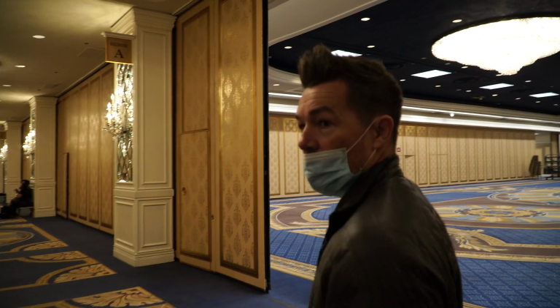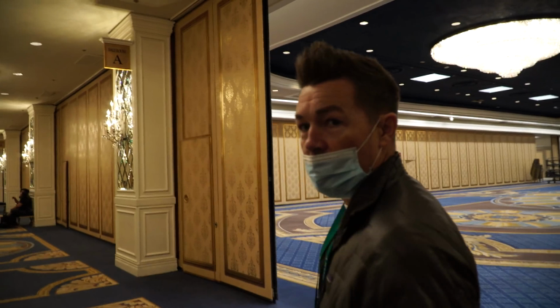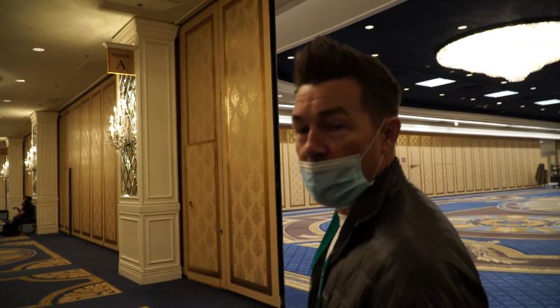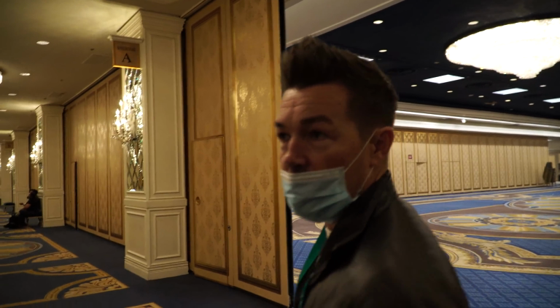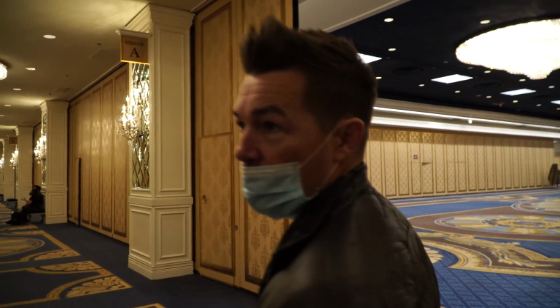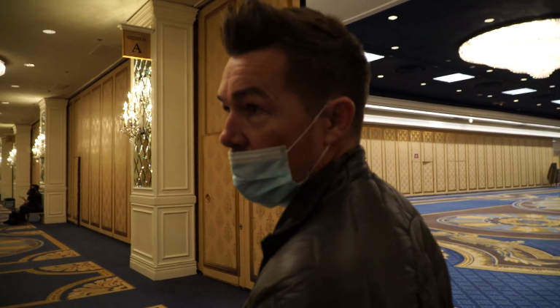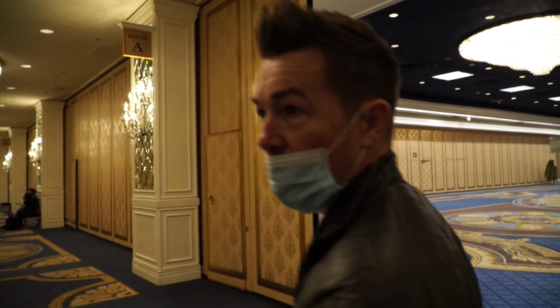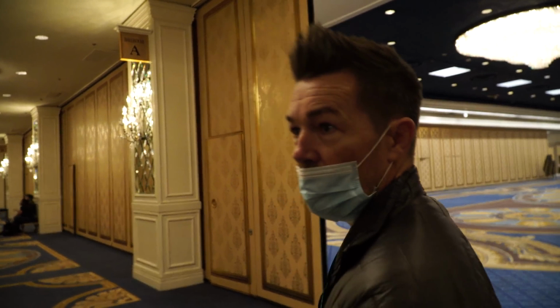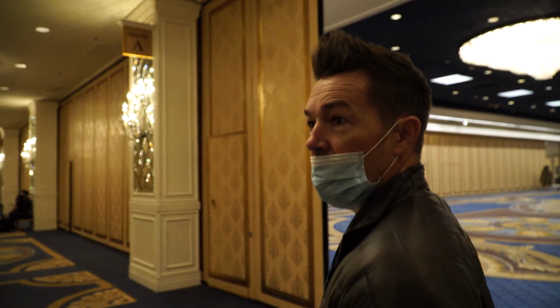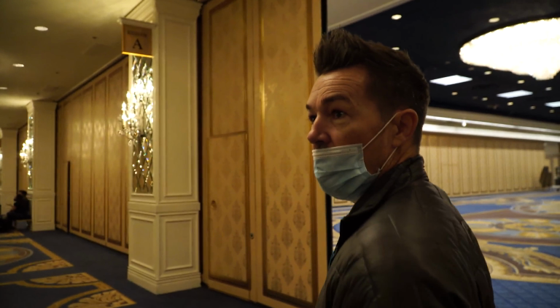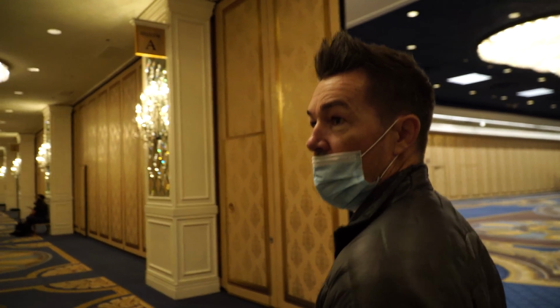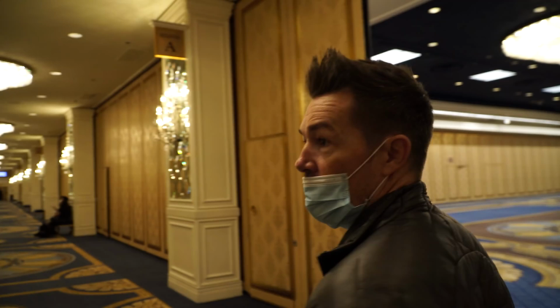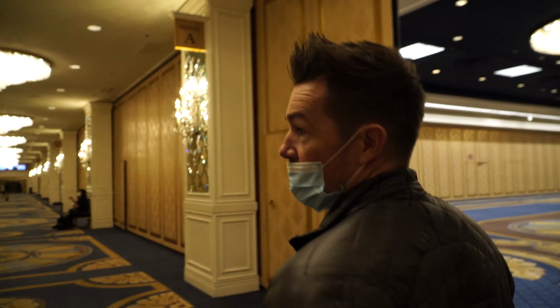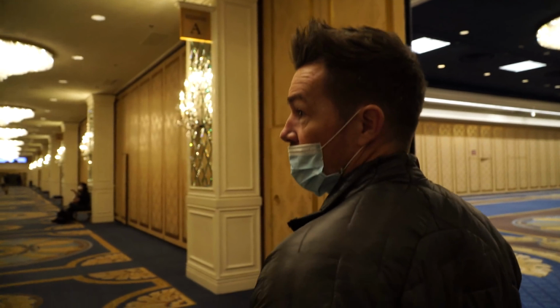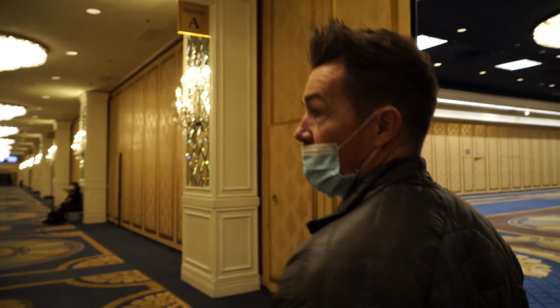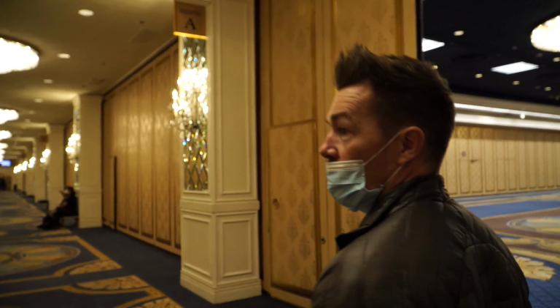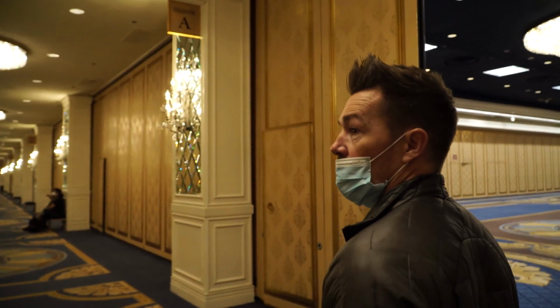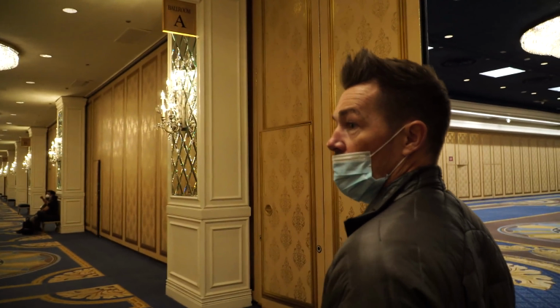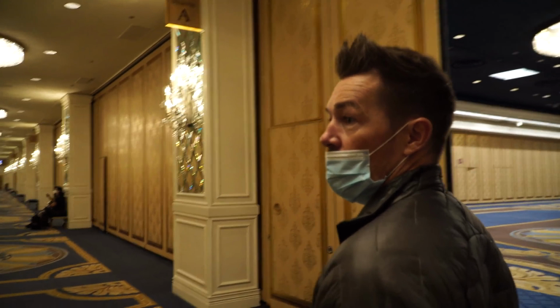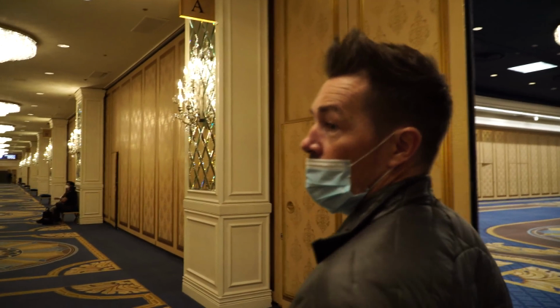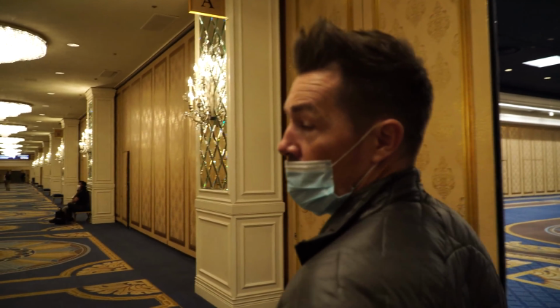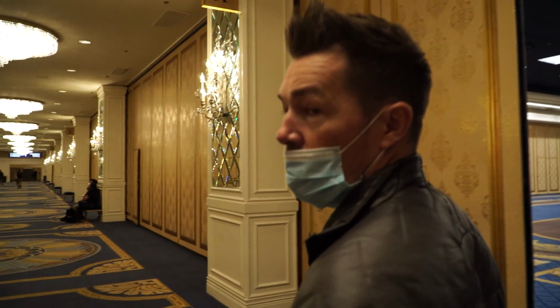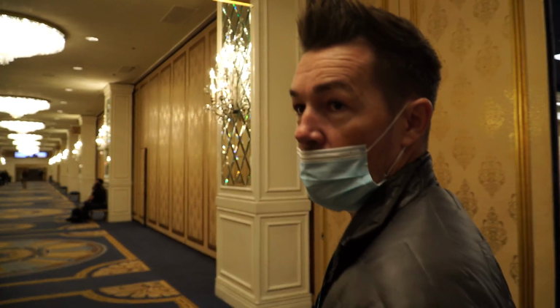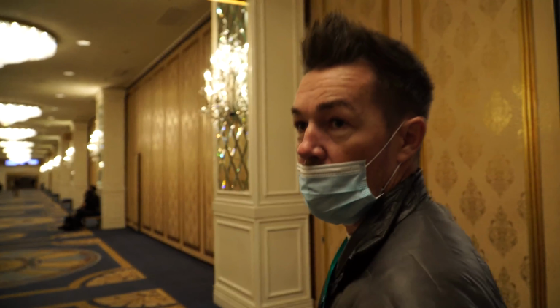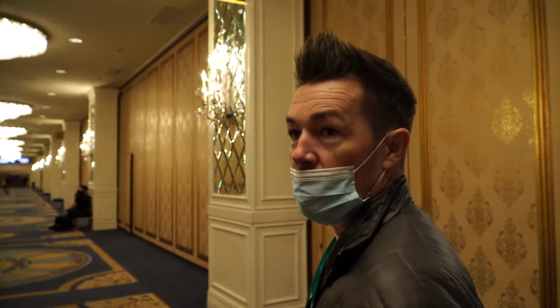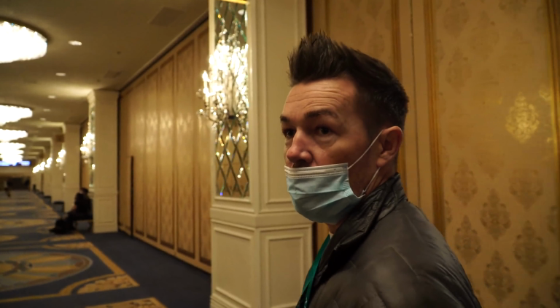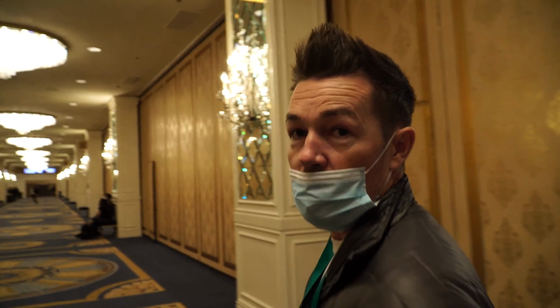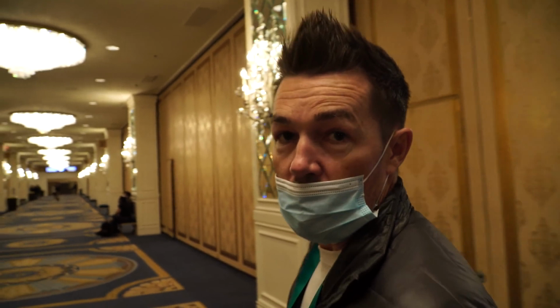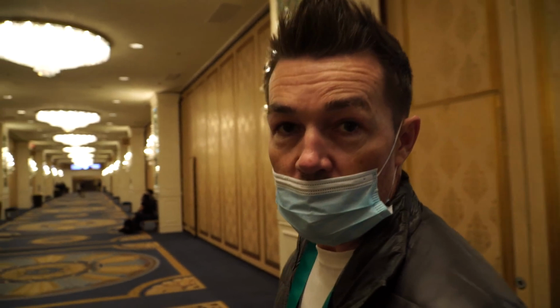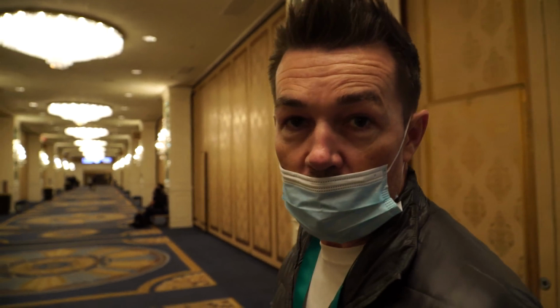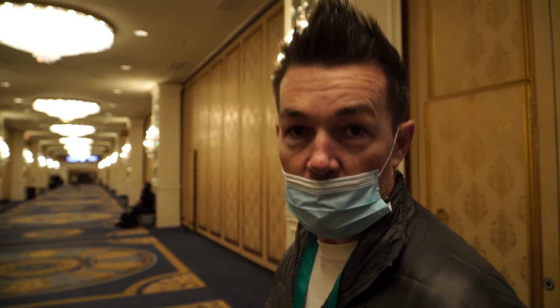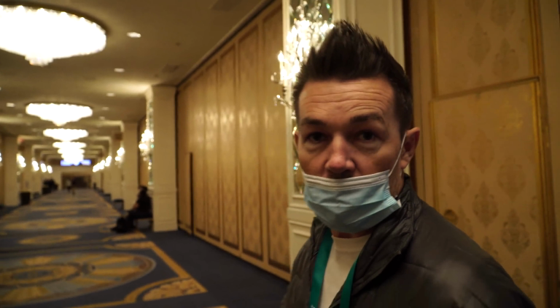We're back at the hotel. End of day two.